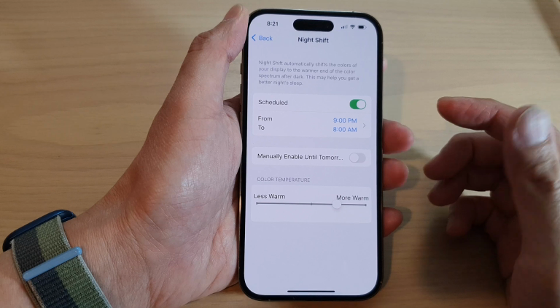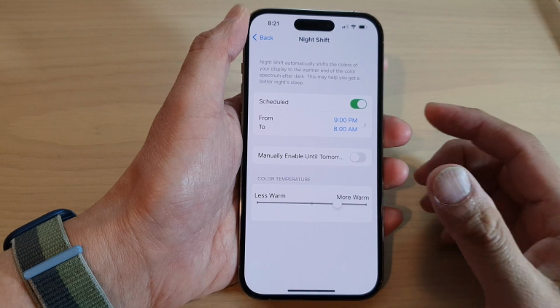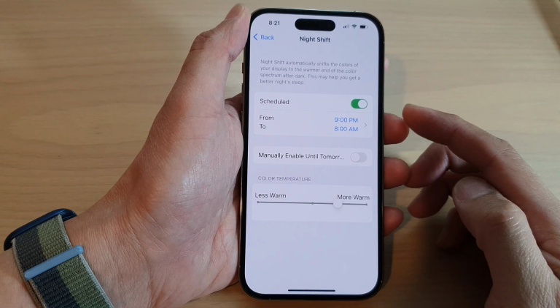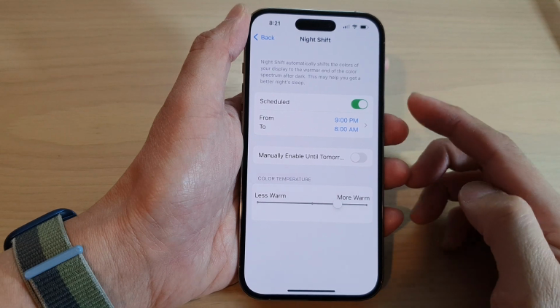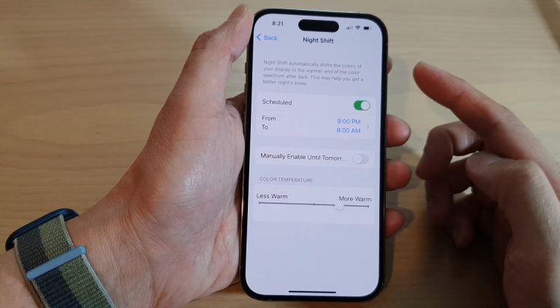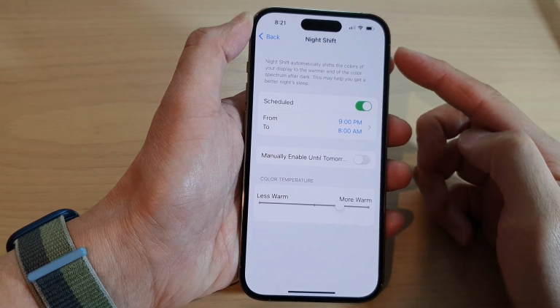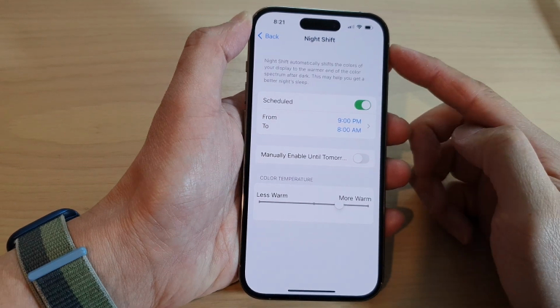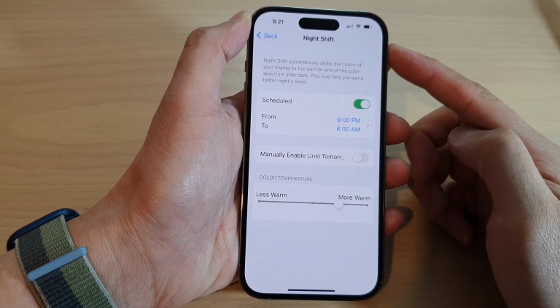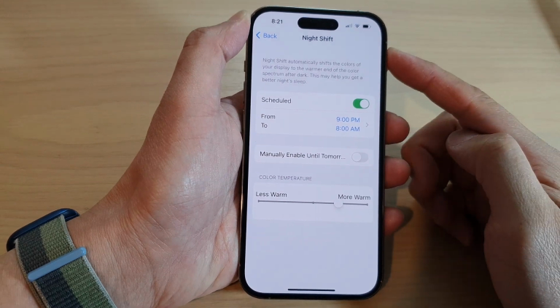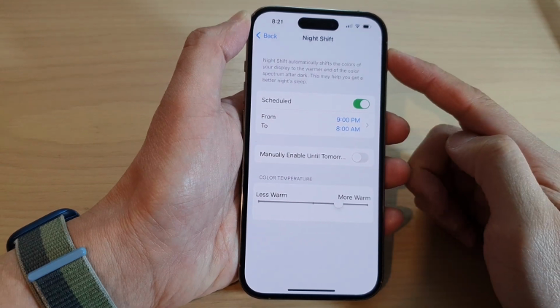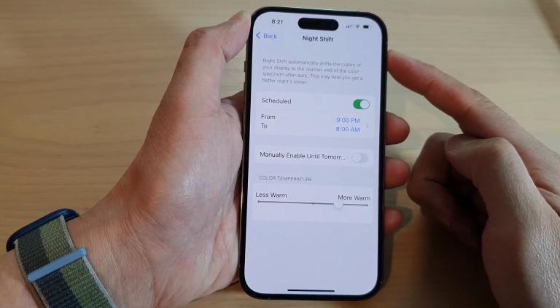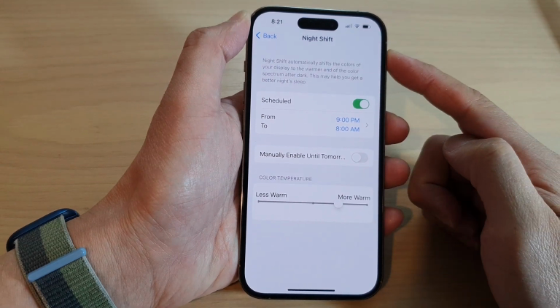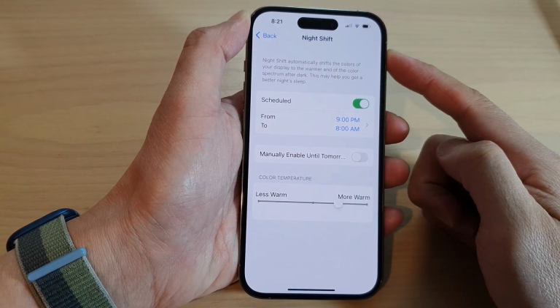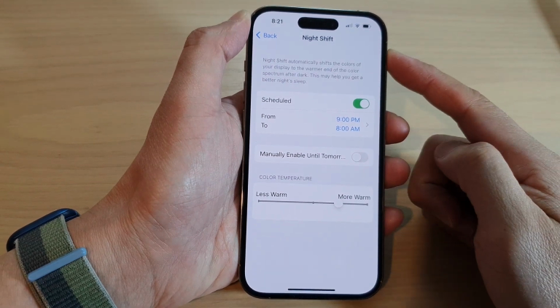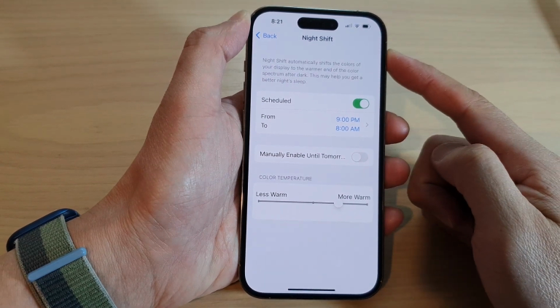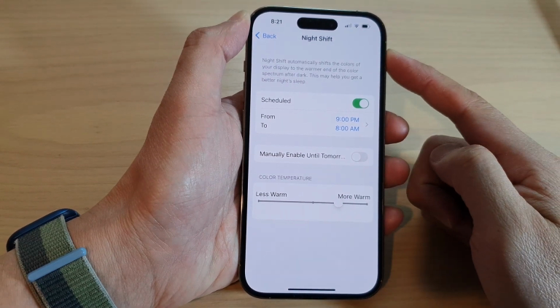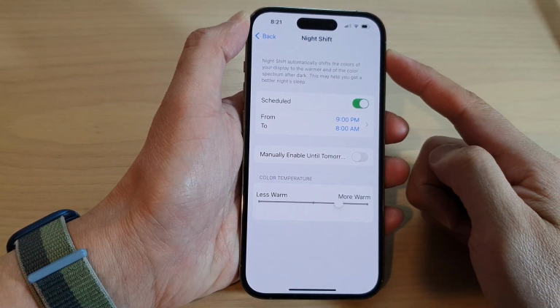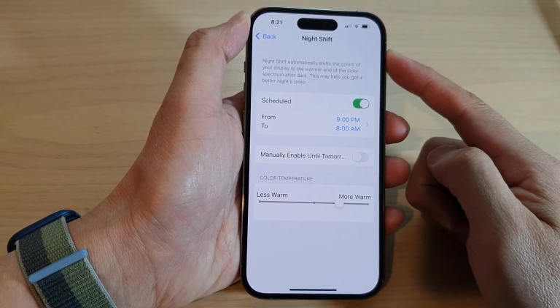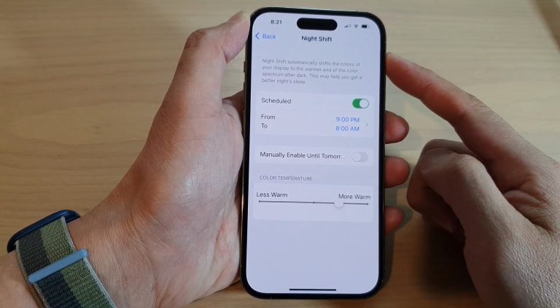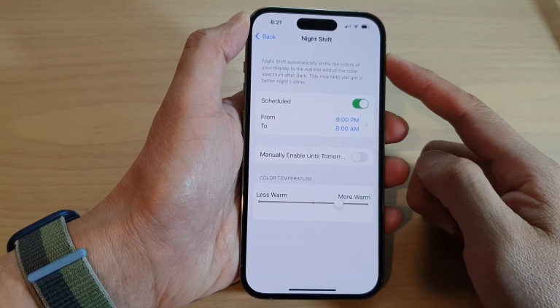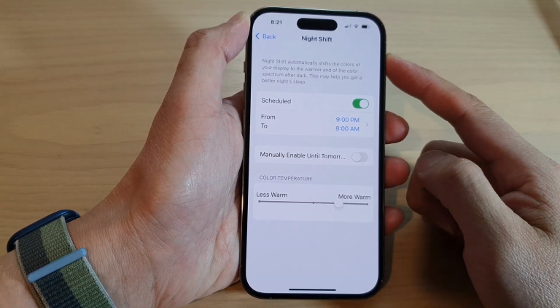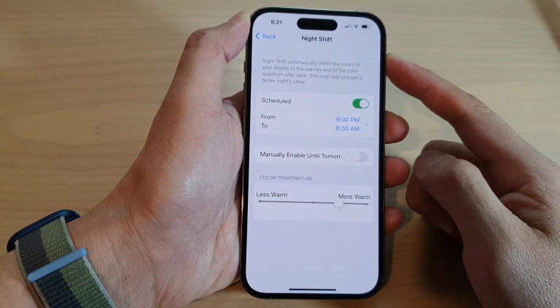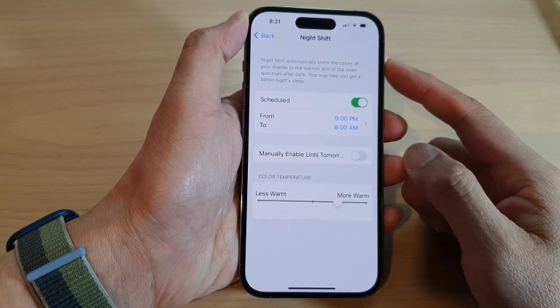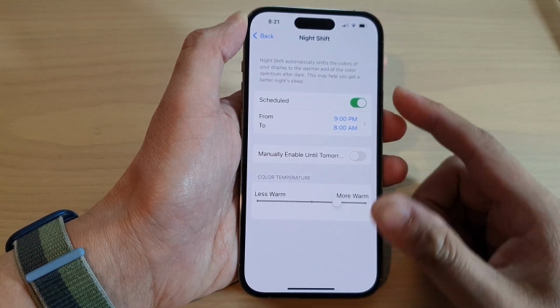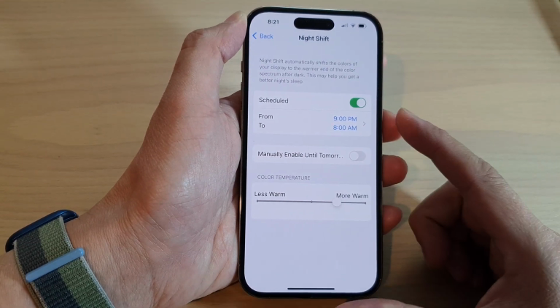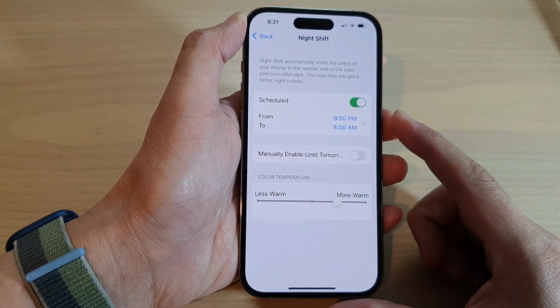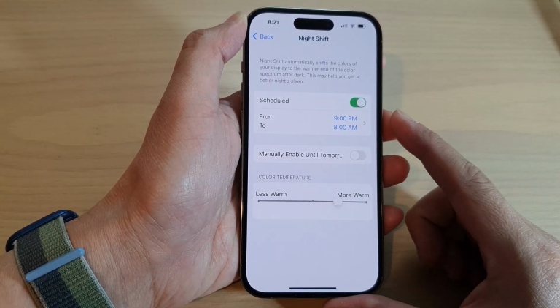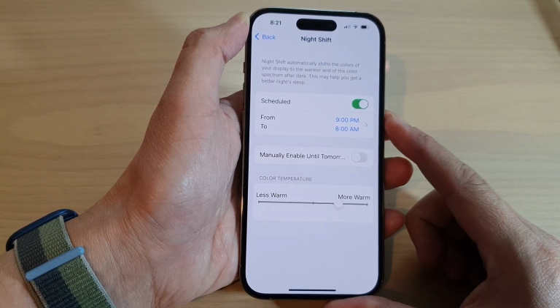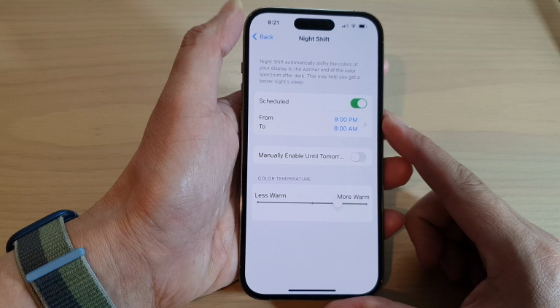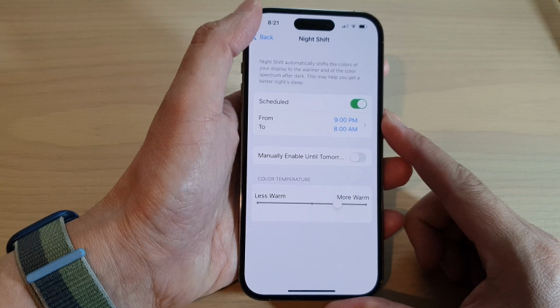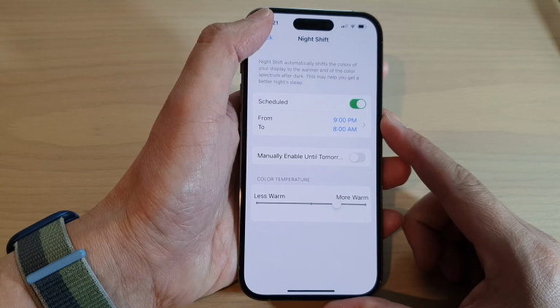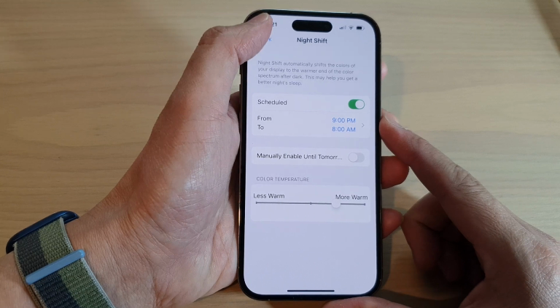How to turn on or turn off Night Shift on the iPhone 14 series.